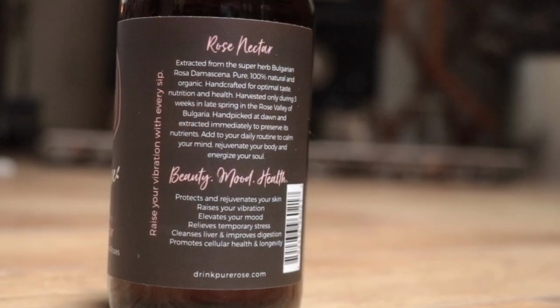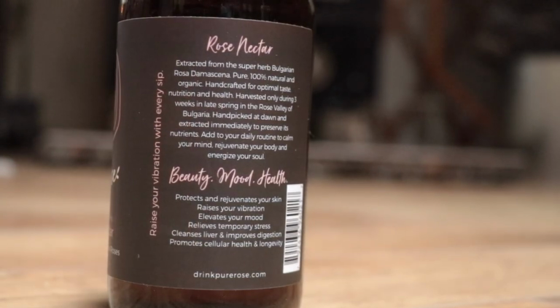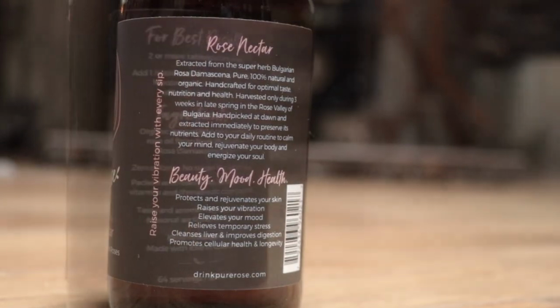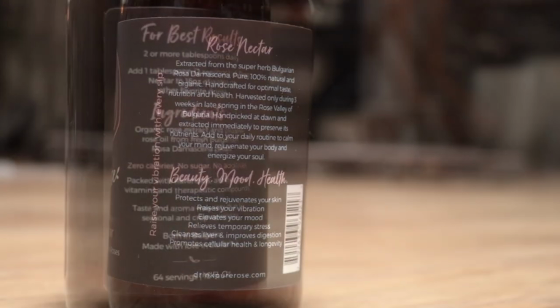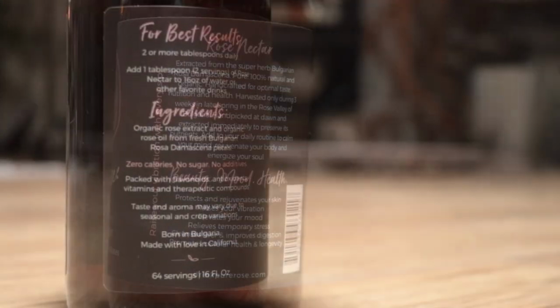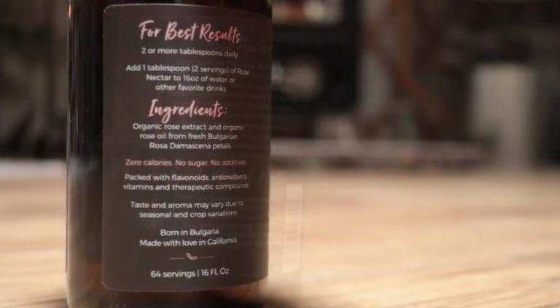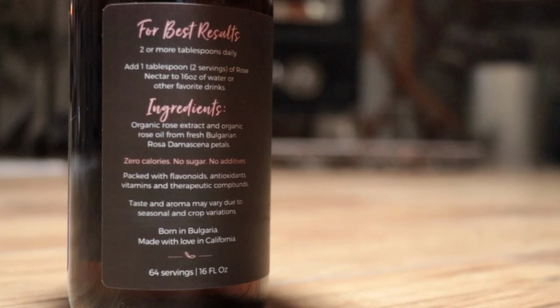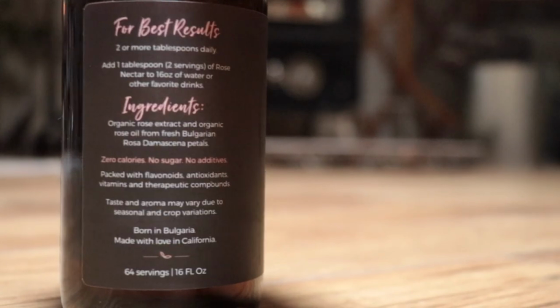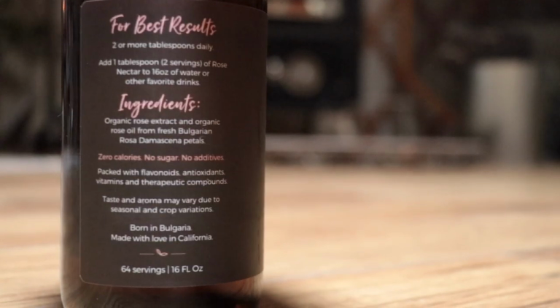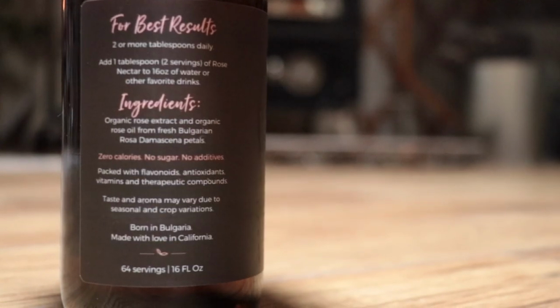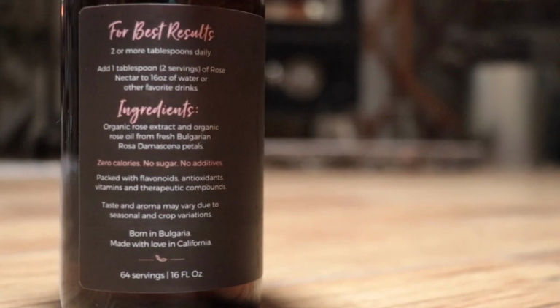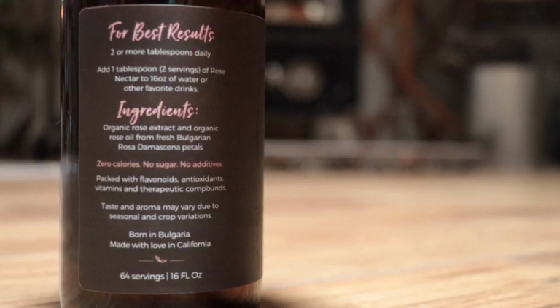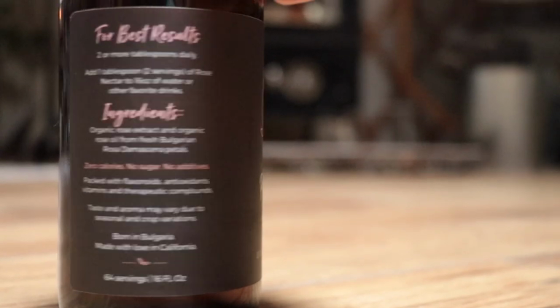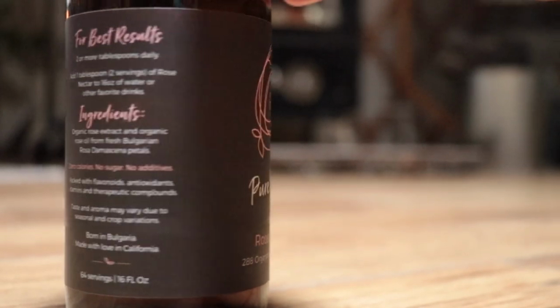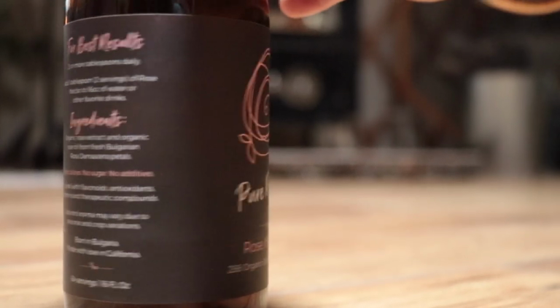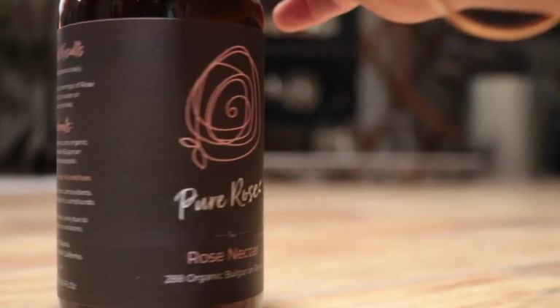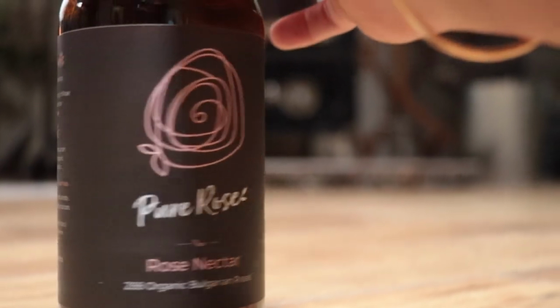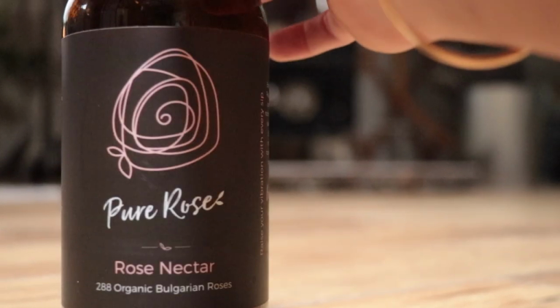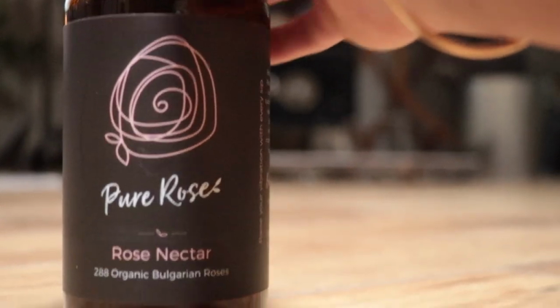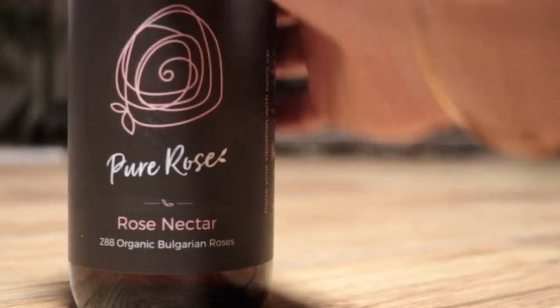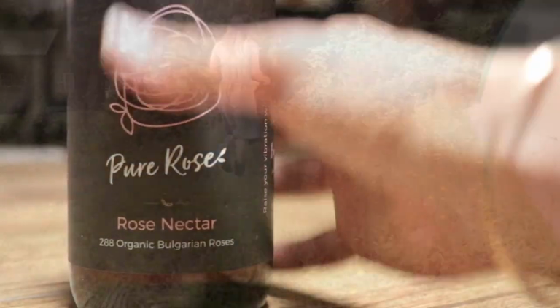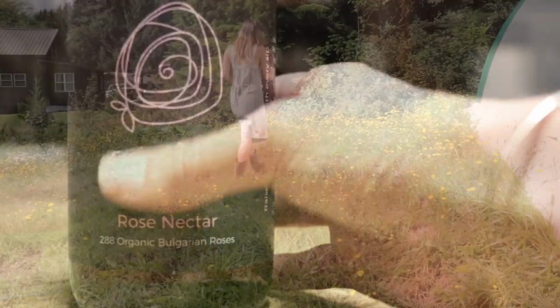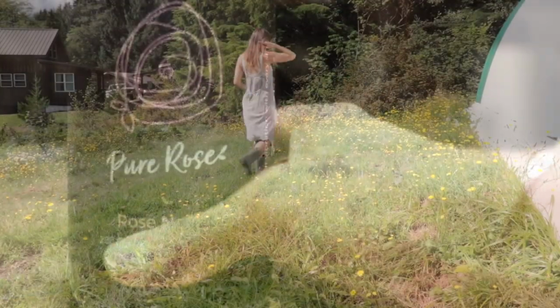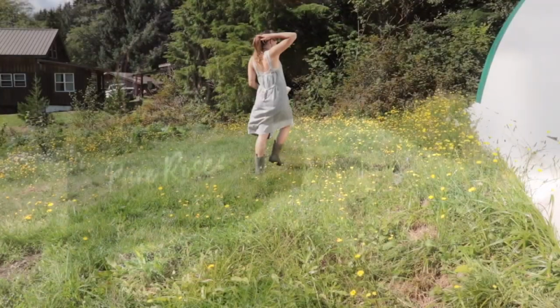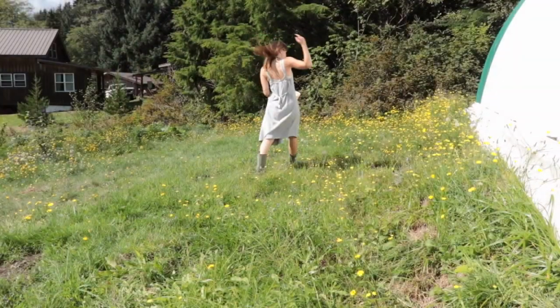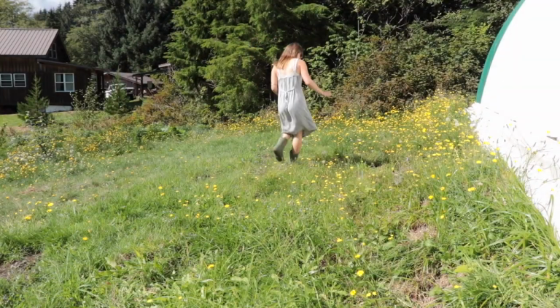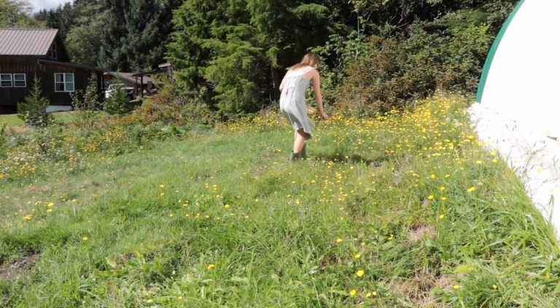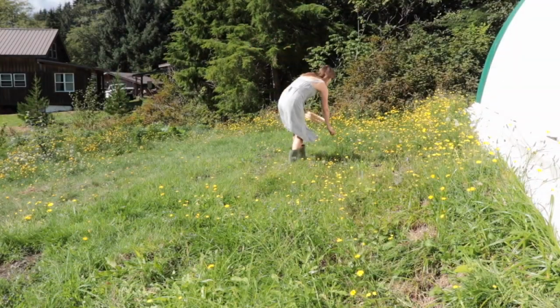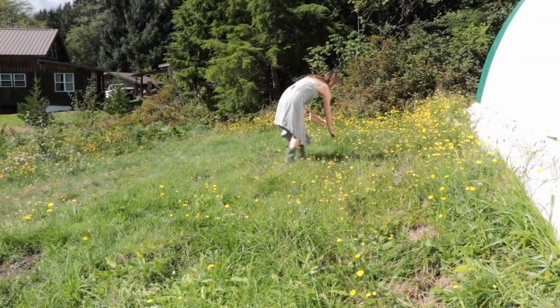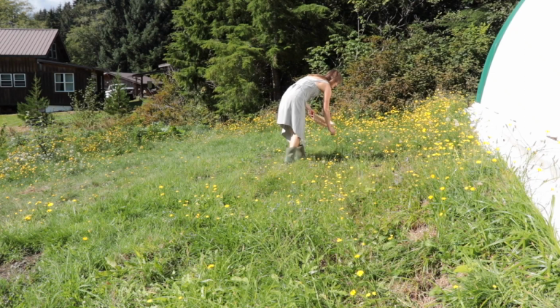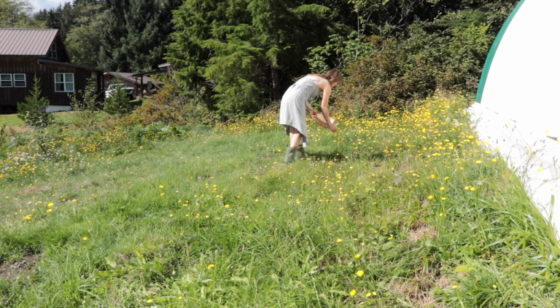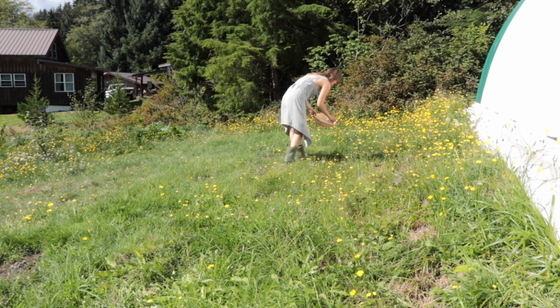The Bulgarian rose is full of minerals and nutrients that you can't find in a normal rose. The second tea I'm going to make is a dandelion tea infused with rose nectar.